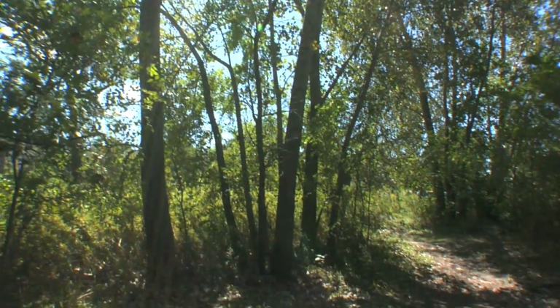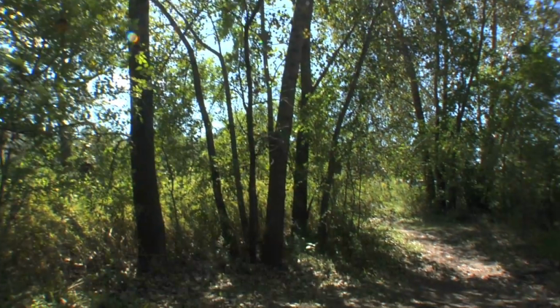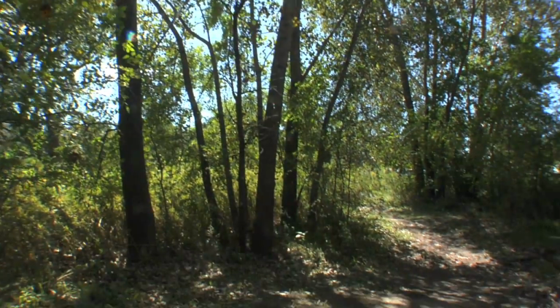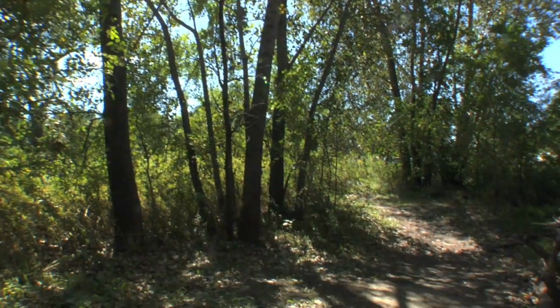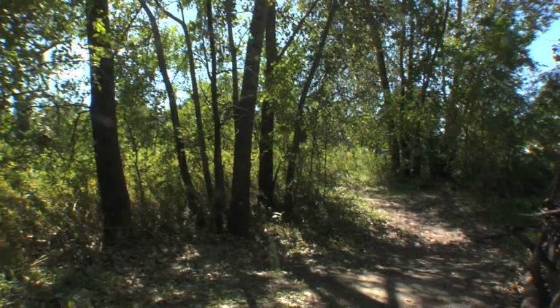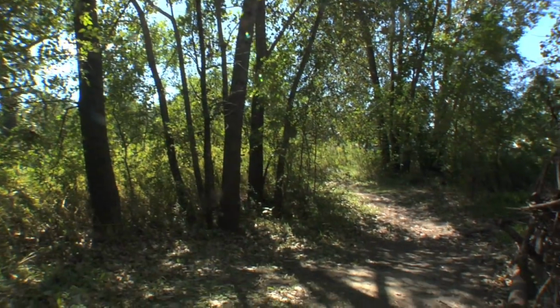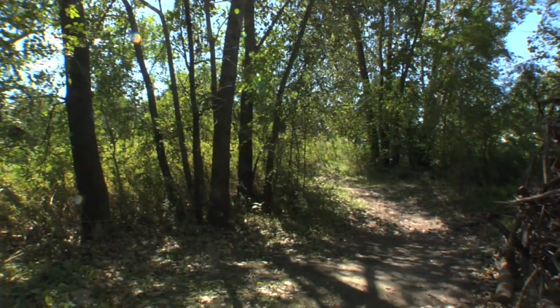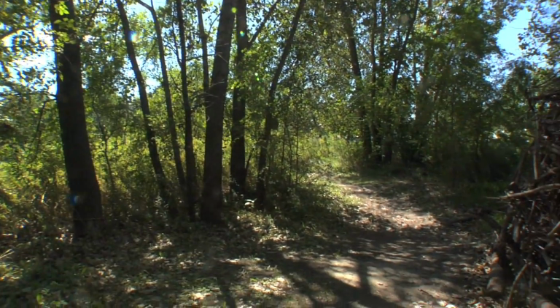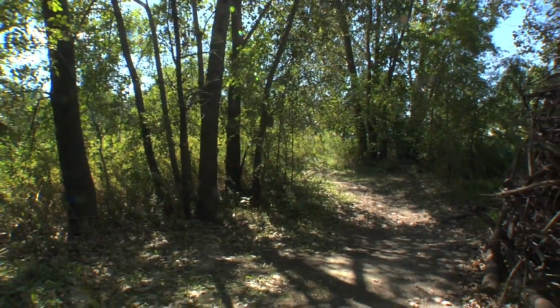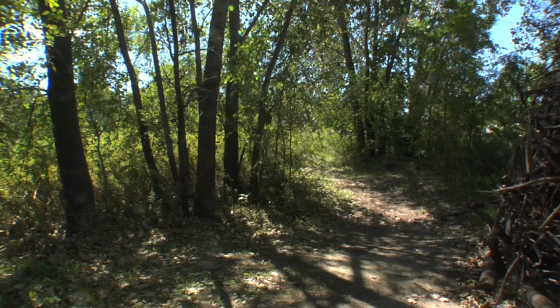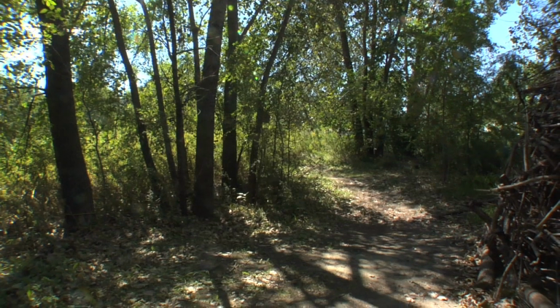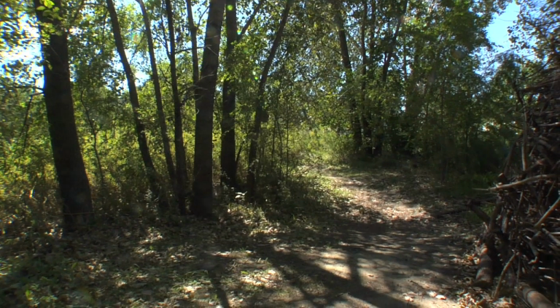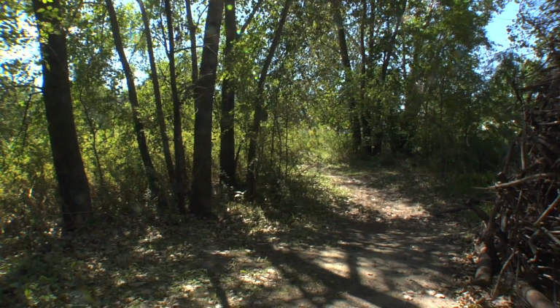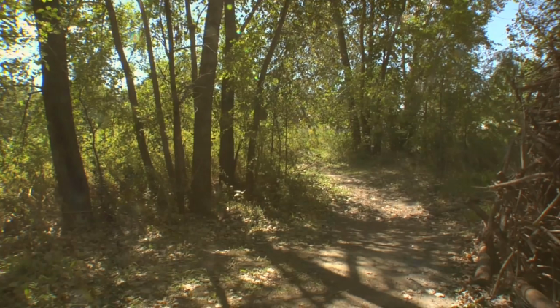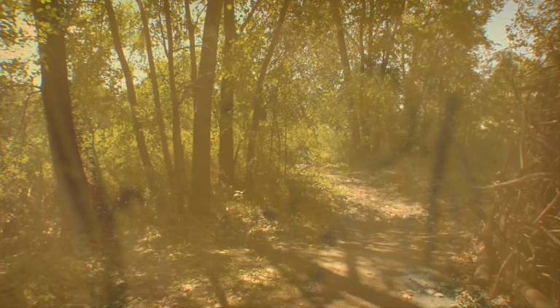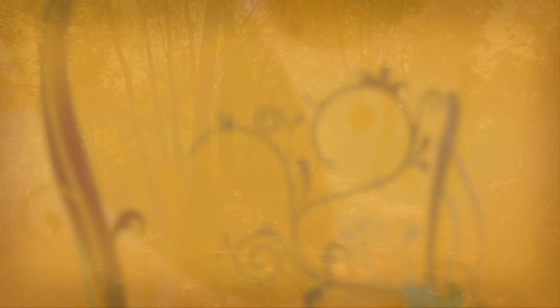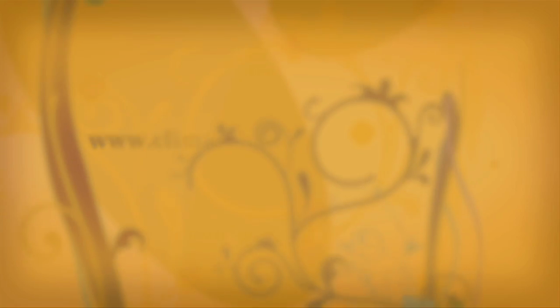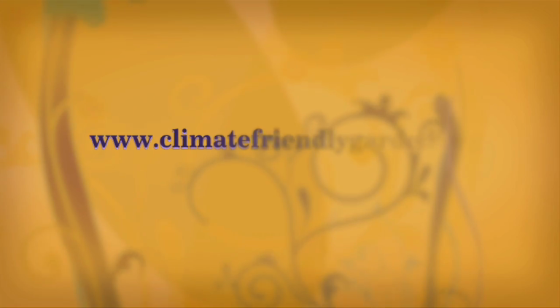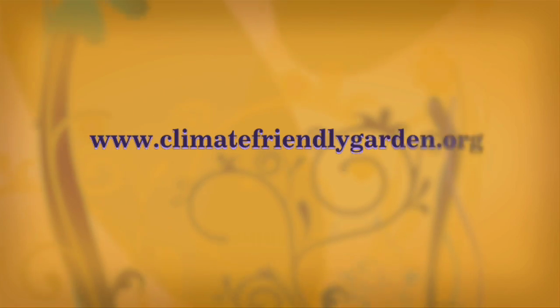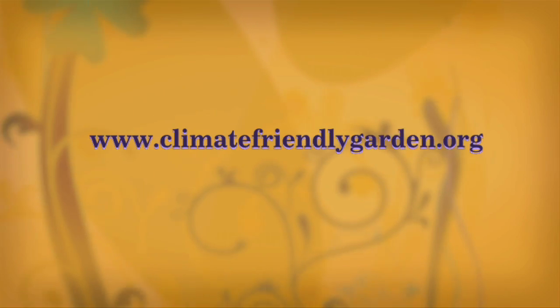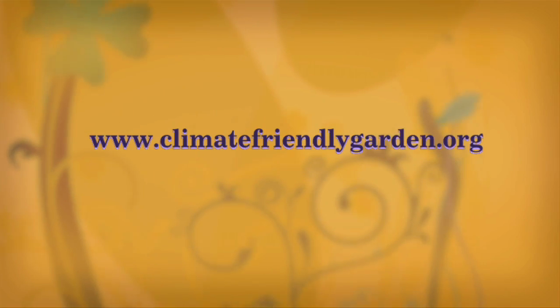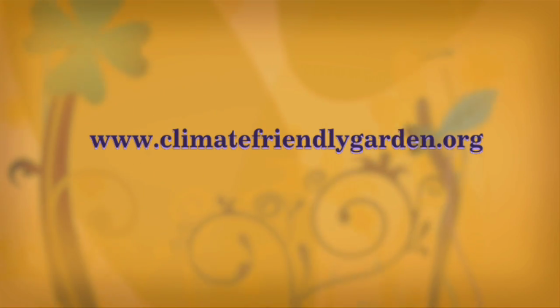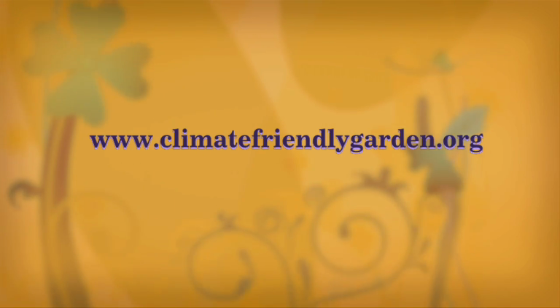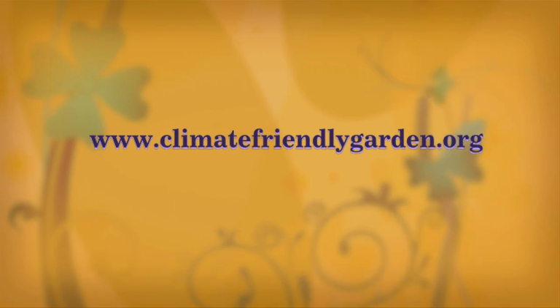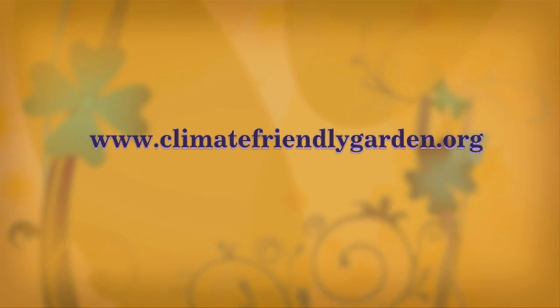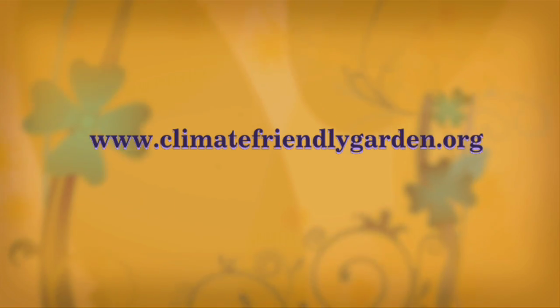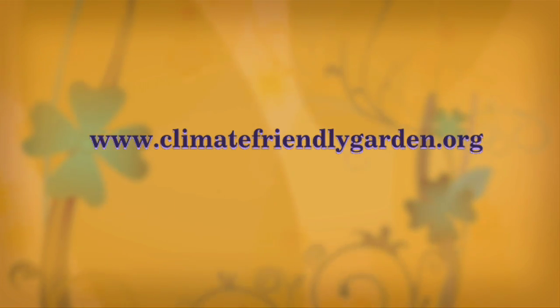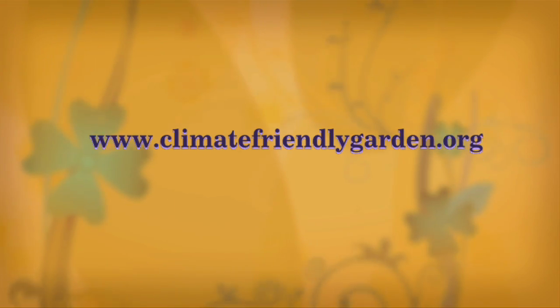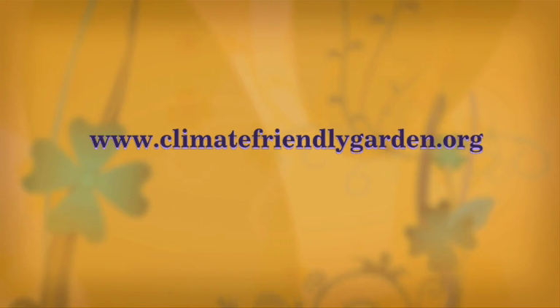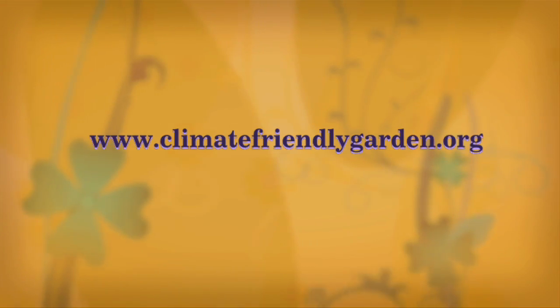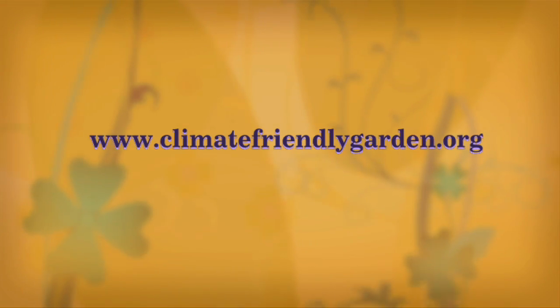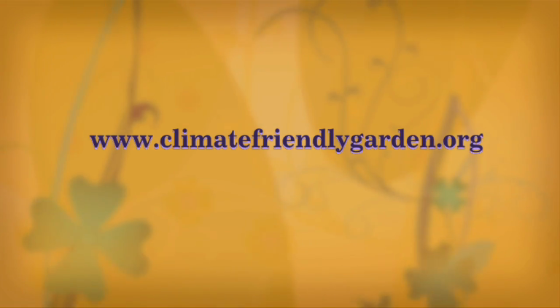For more information about incorporating trees into your garden and to take the Union of Concerned Scientists' climate-friendly garden pledge, visit our website at climatefriendlygarden.org today.